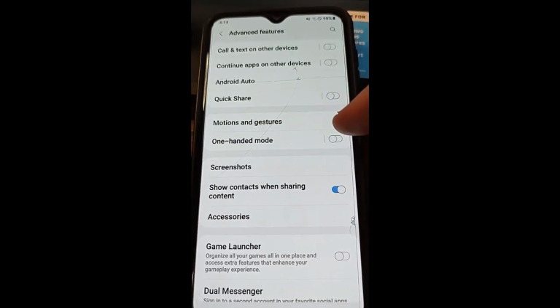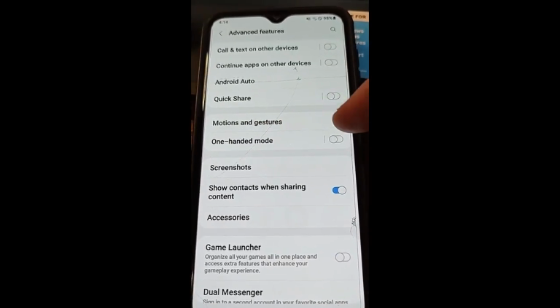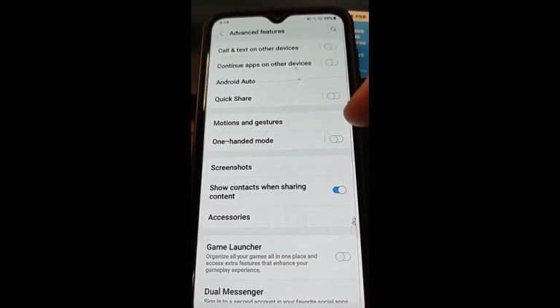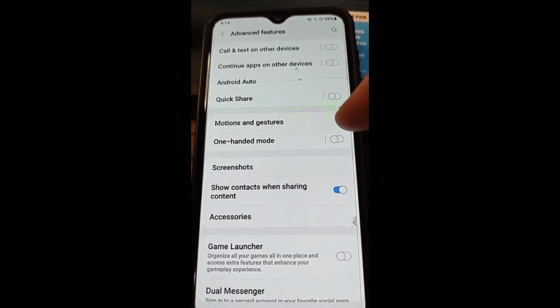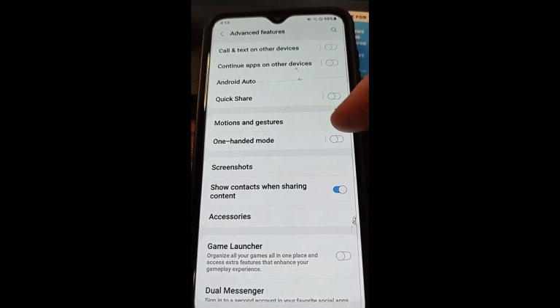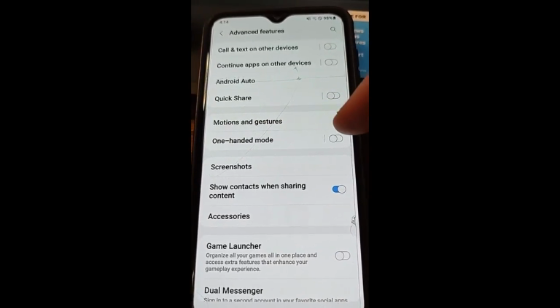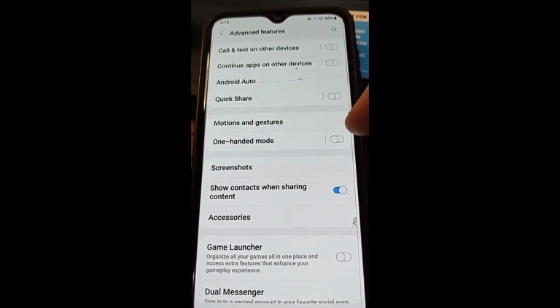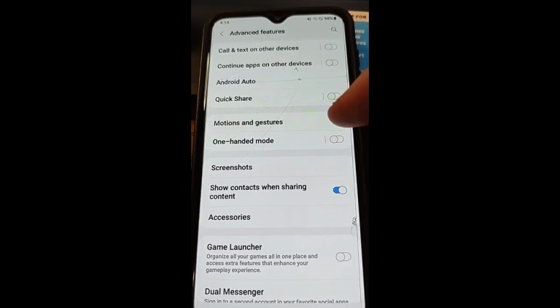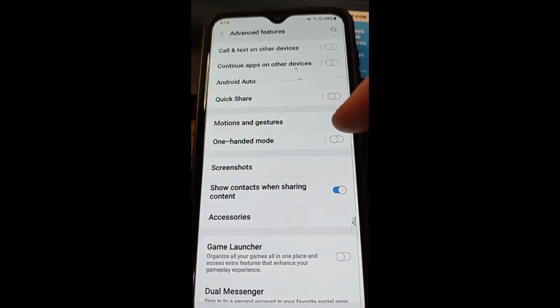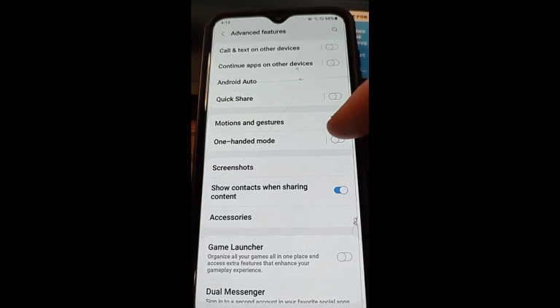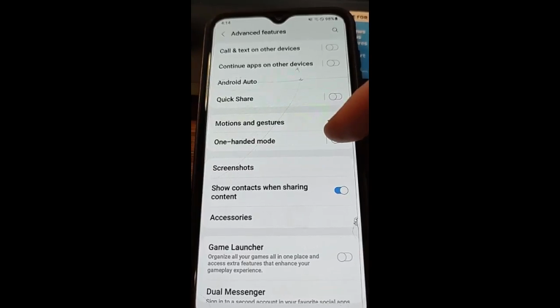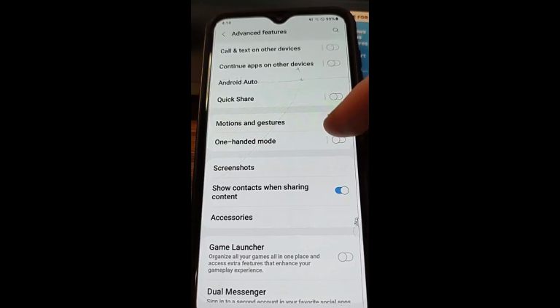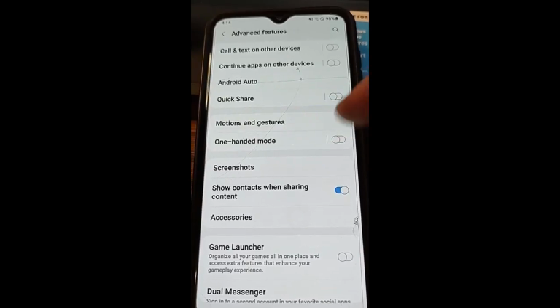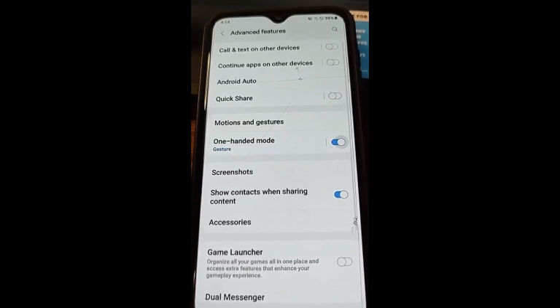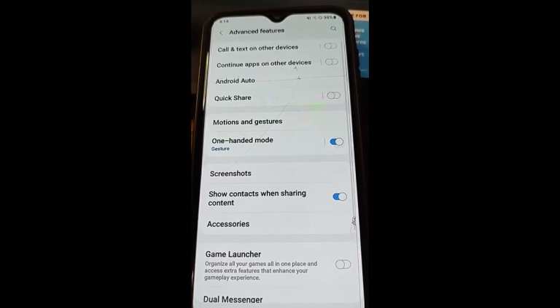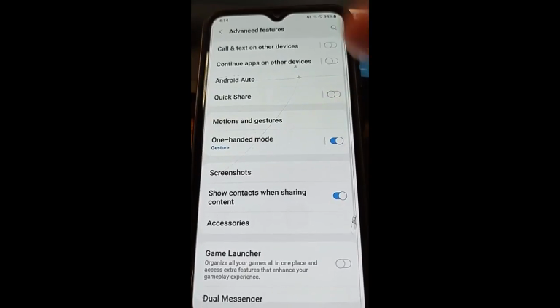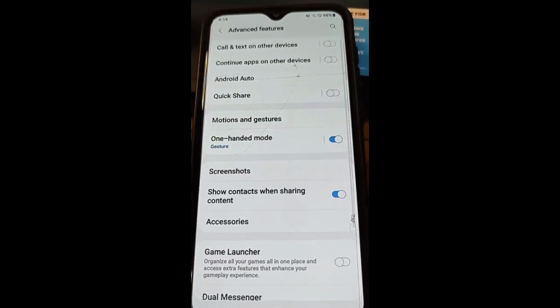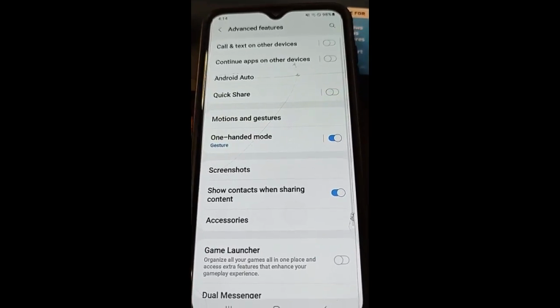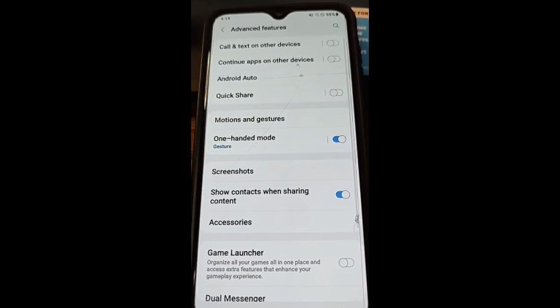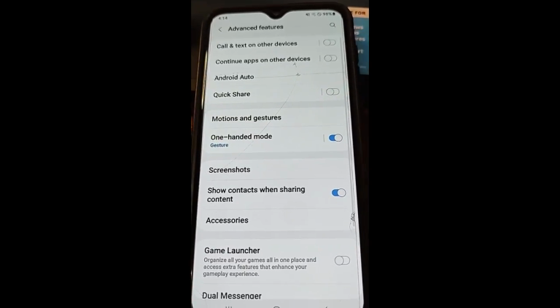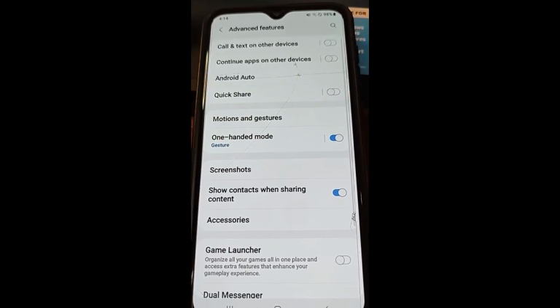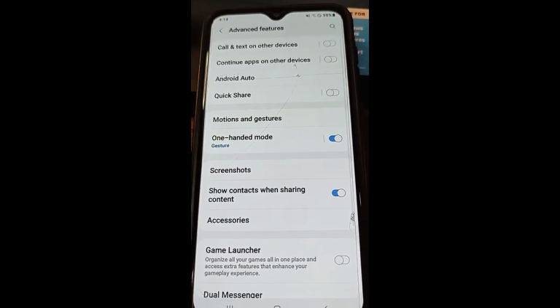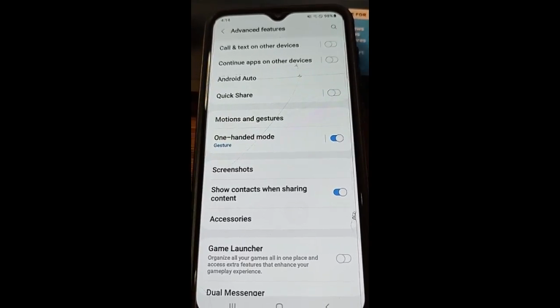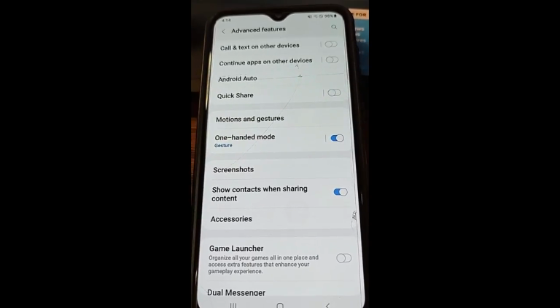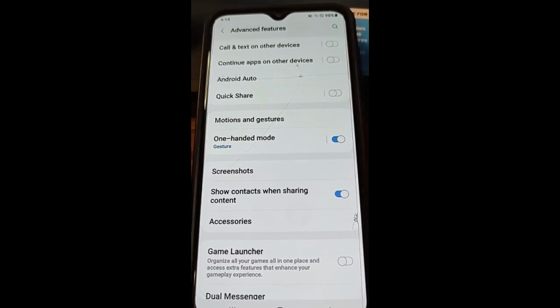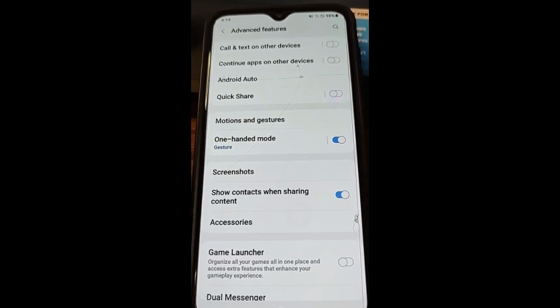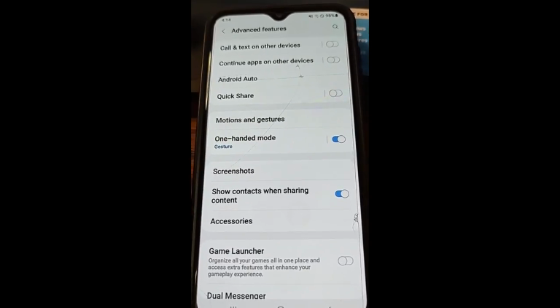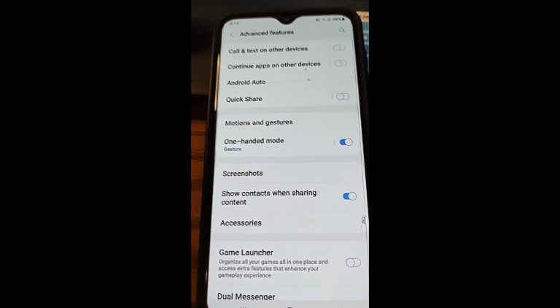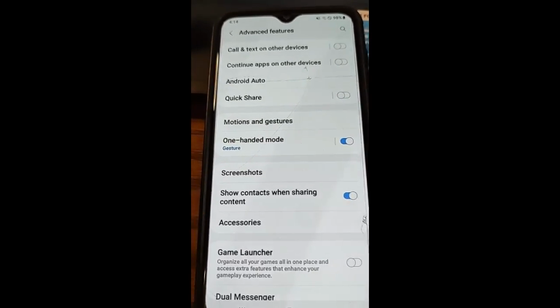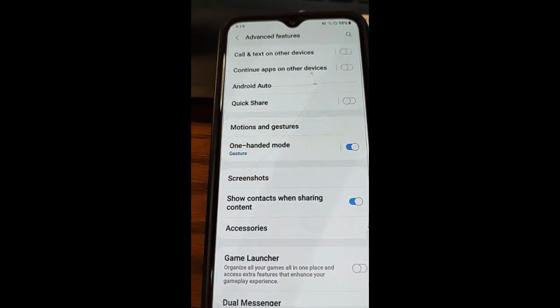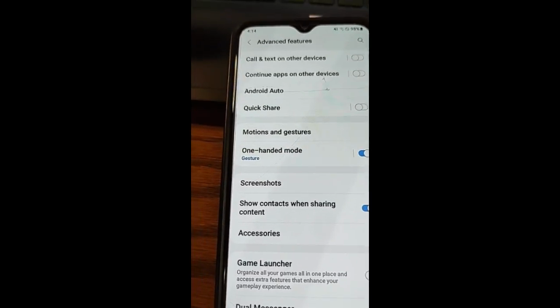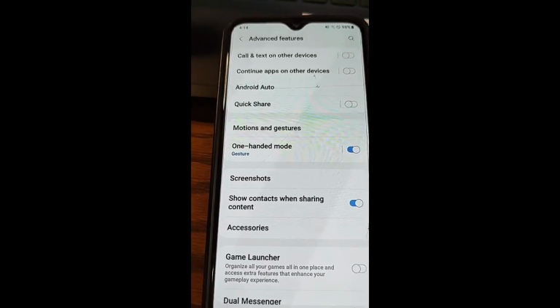Tap the button to the right — the switch — to turn it on. Now one-handed mode is initiated.